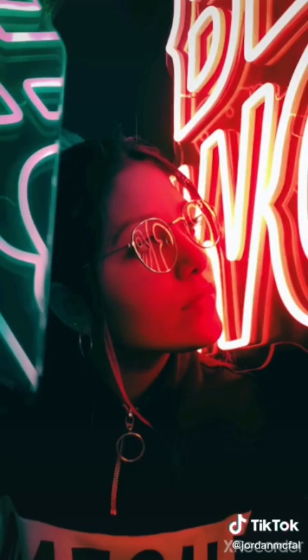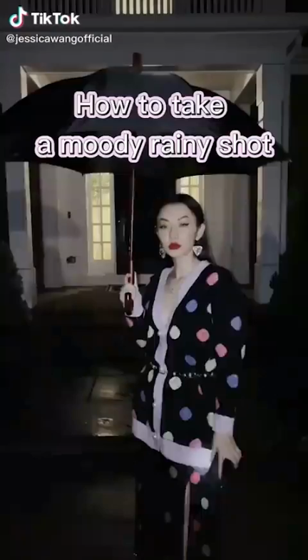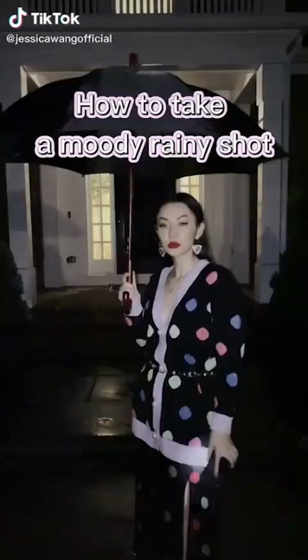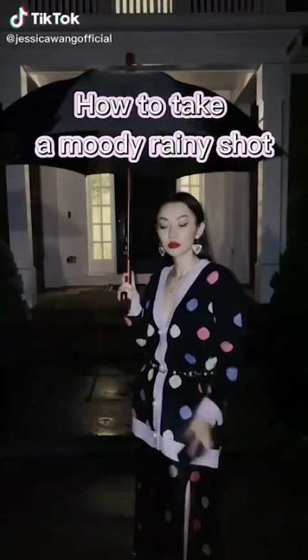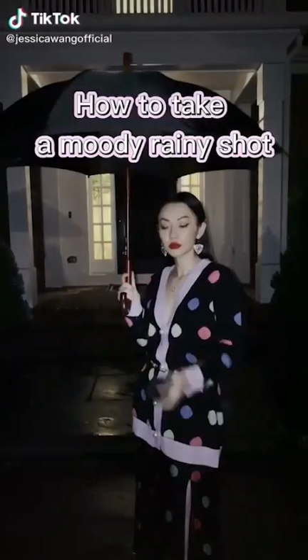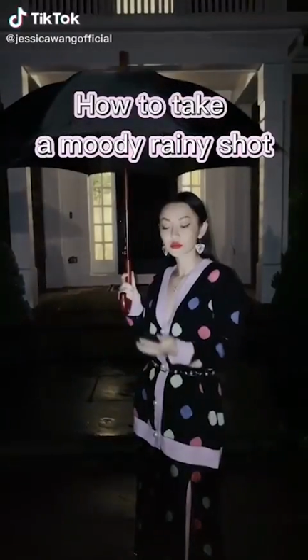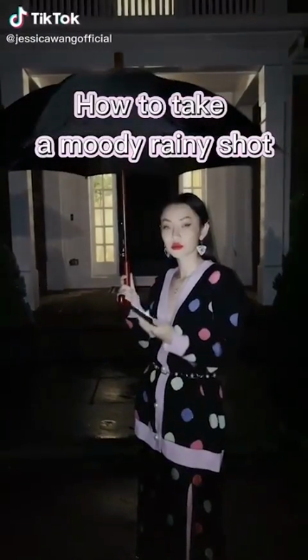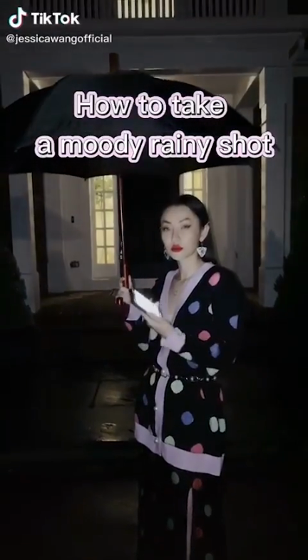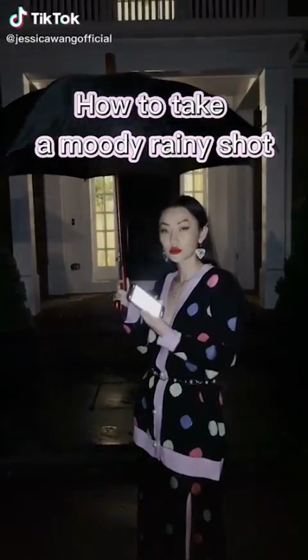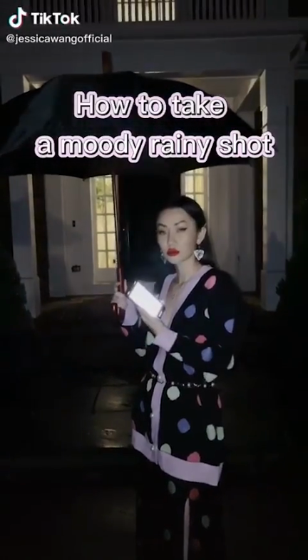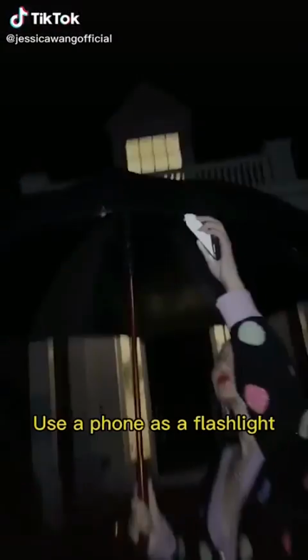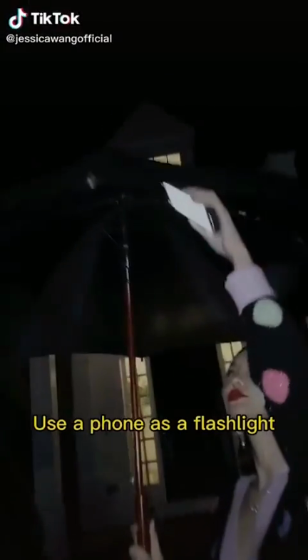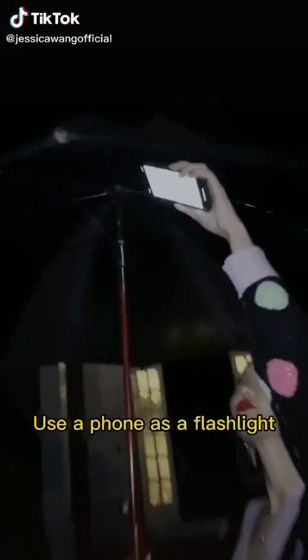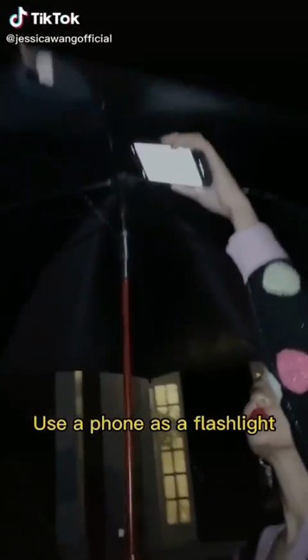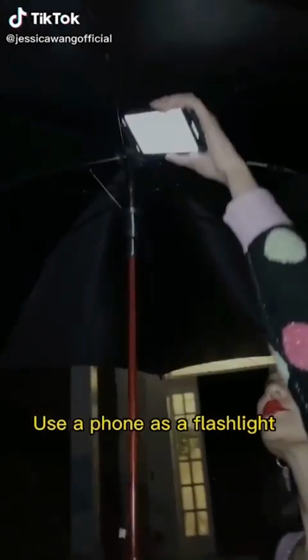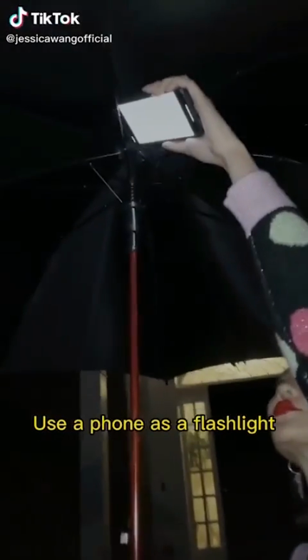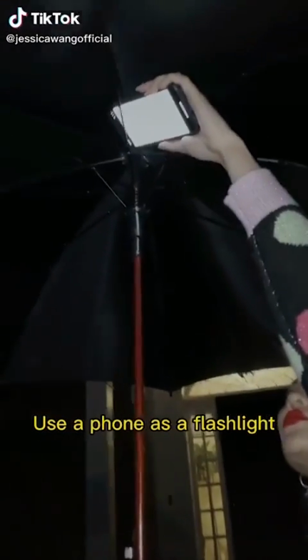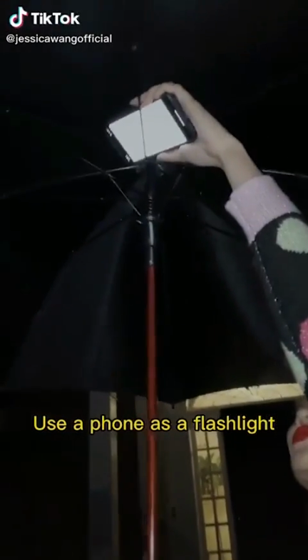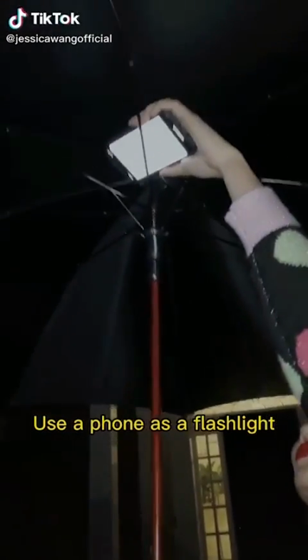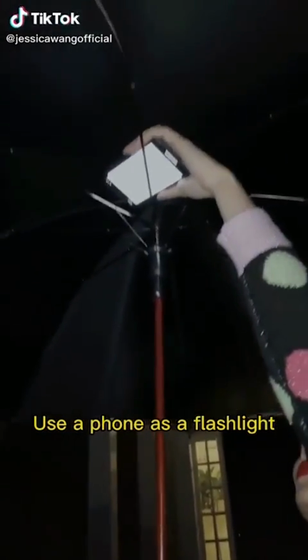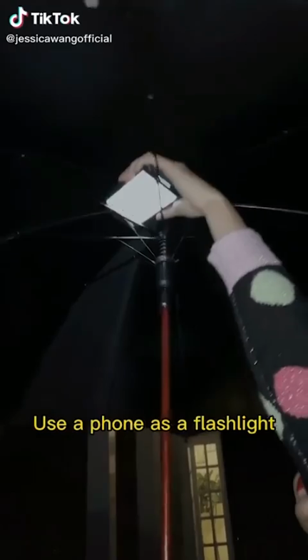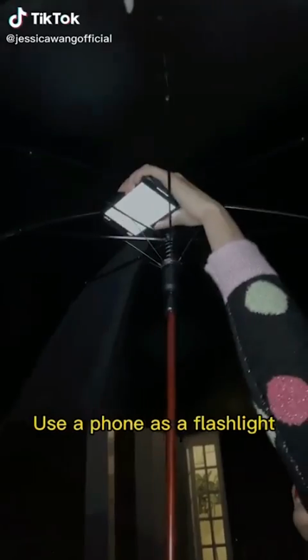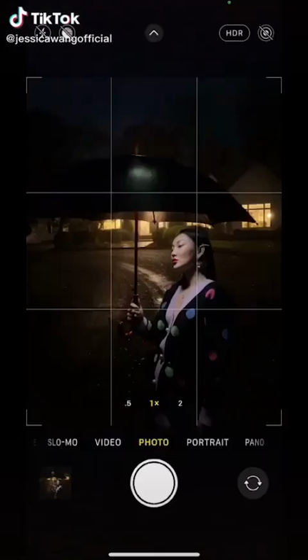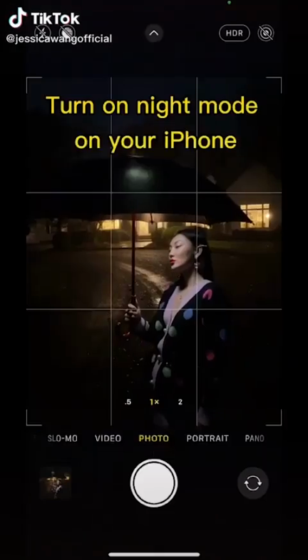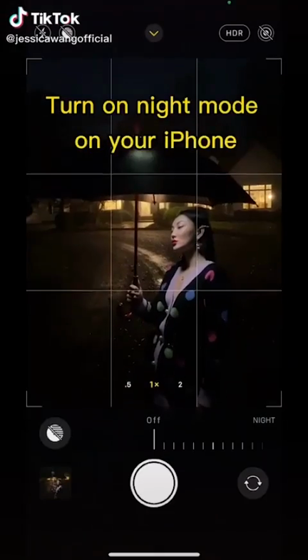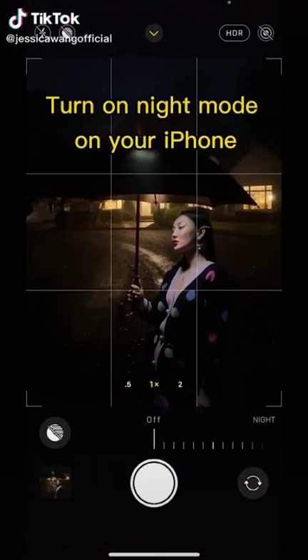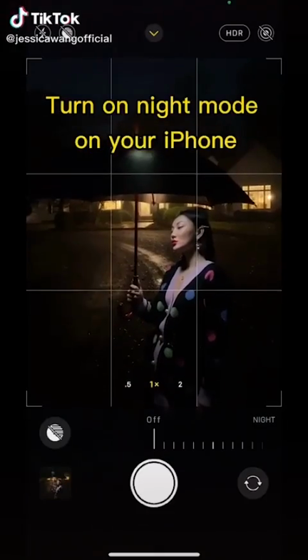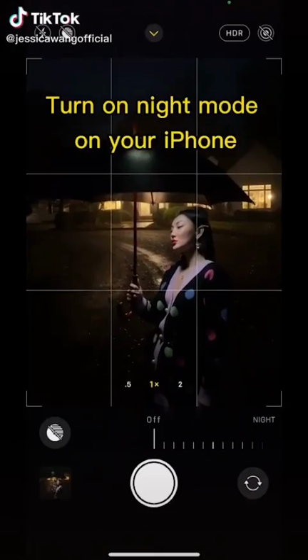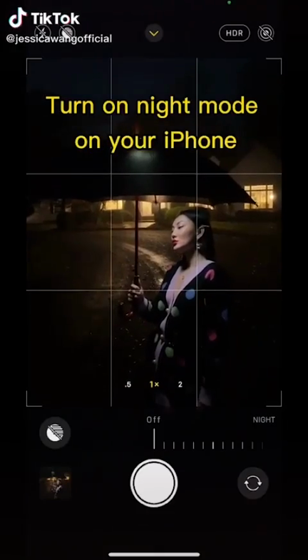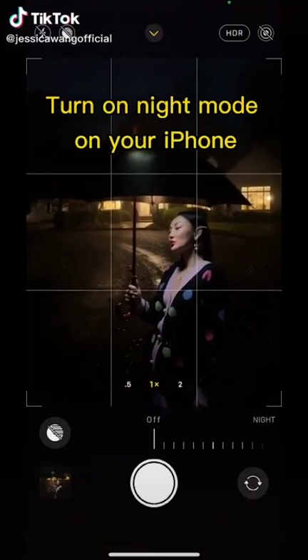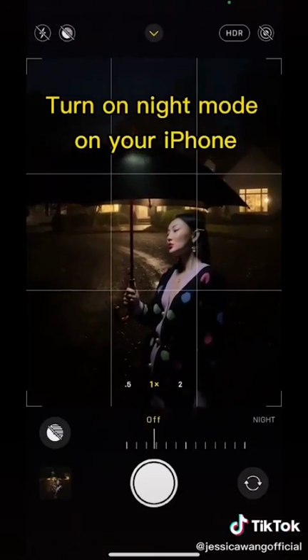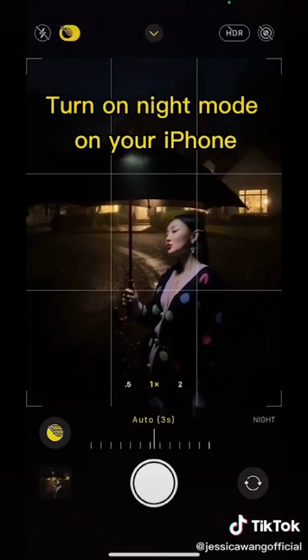On a rainy night, try this. Add a light underneath the umbrella and turn on night mode.